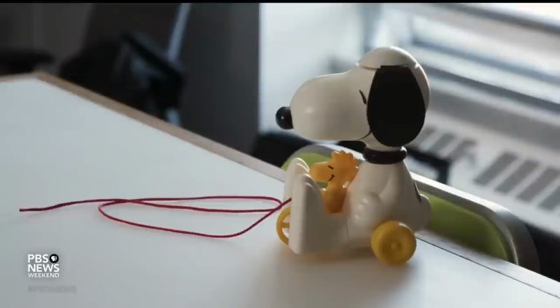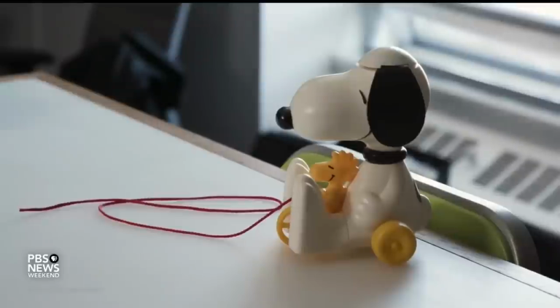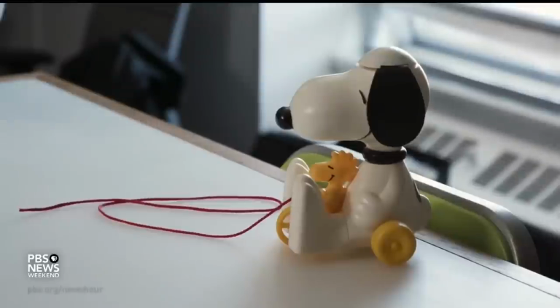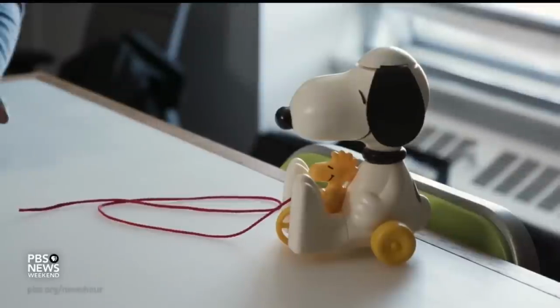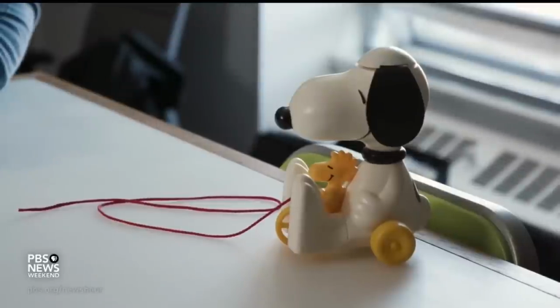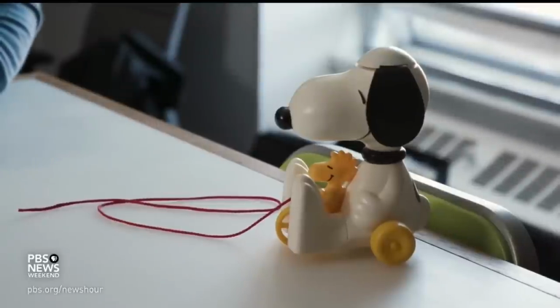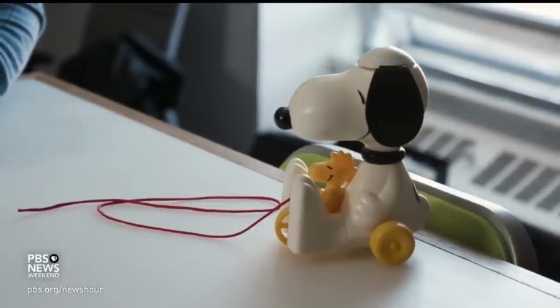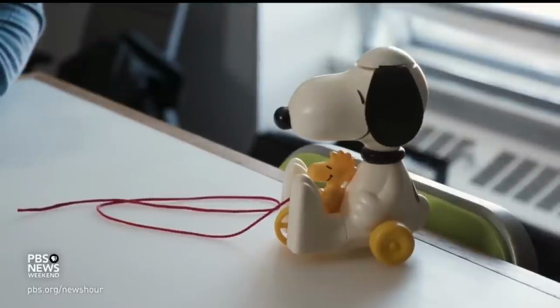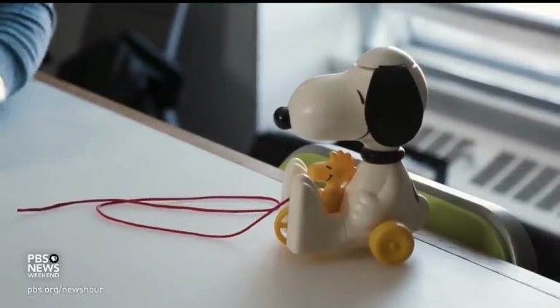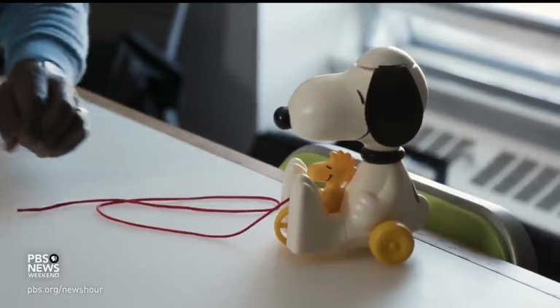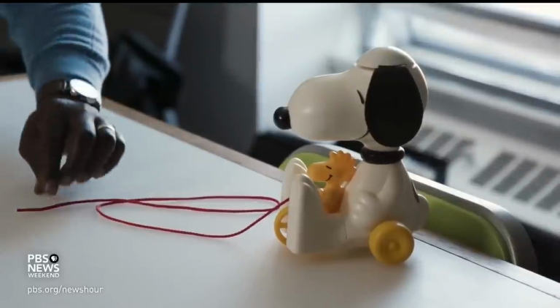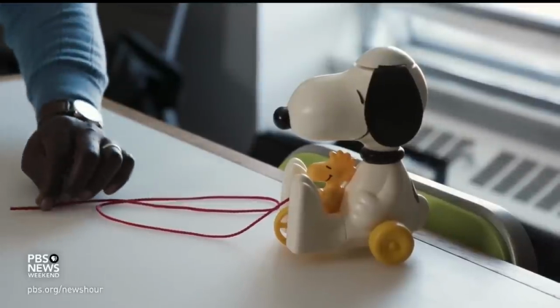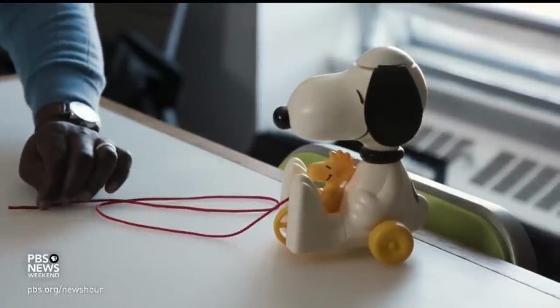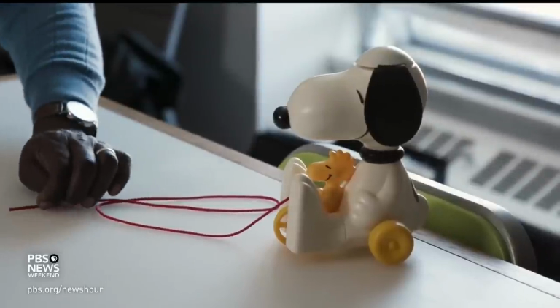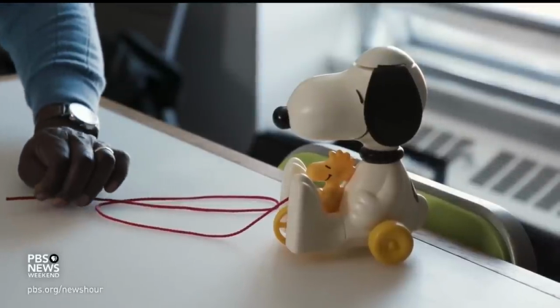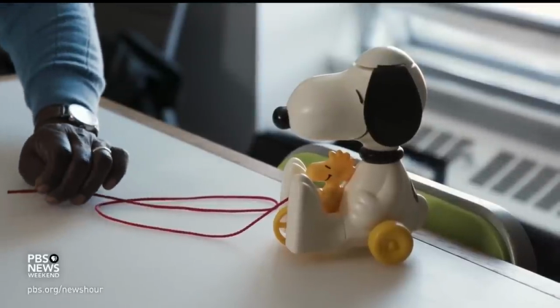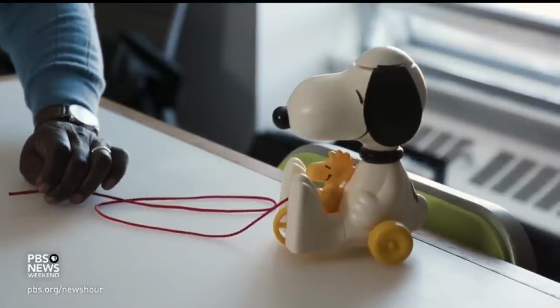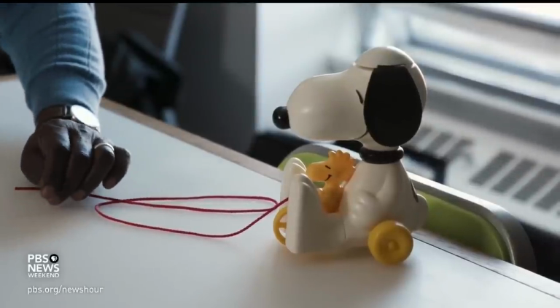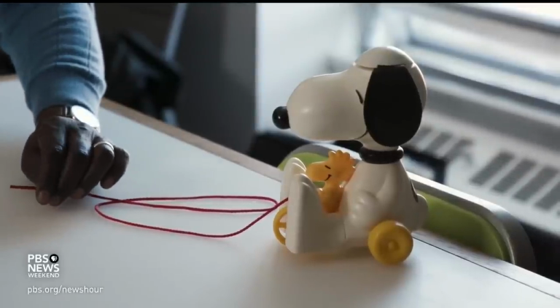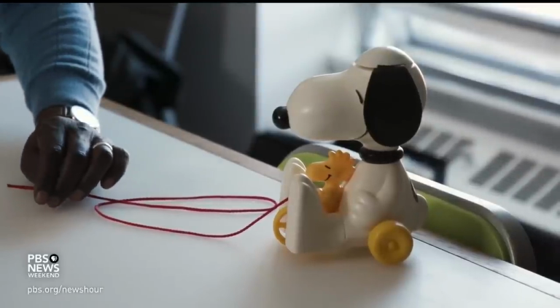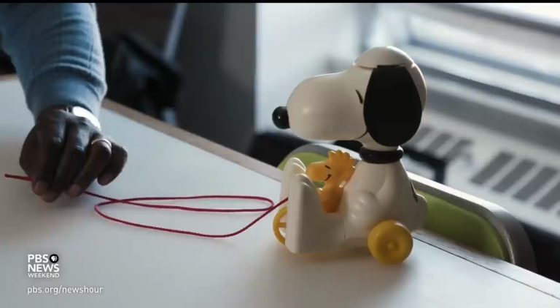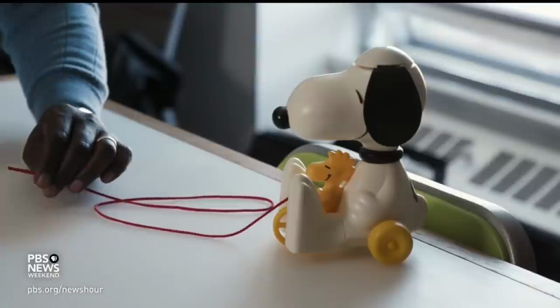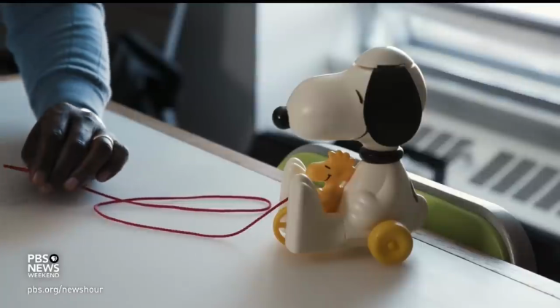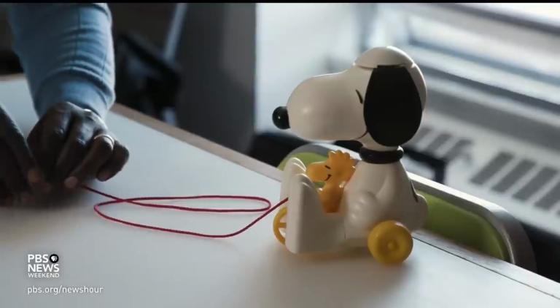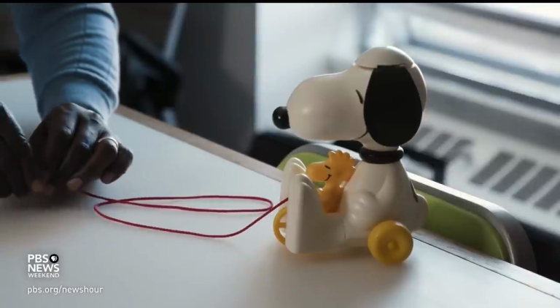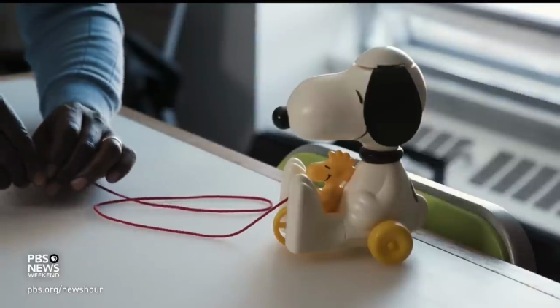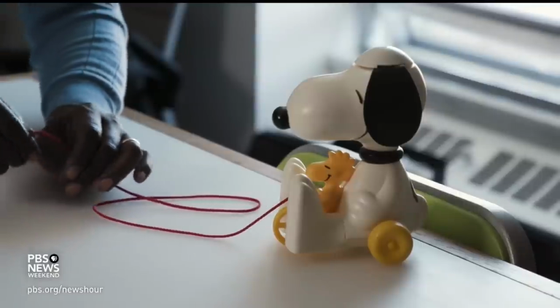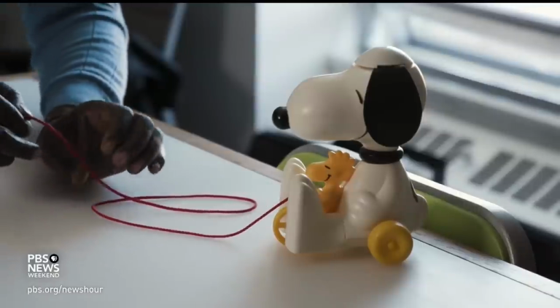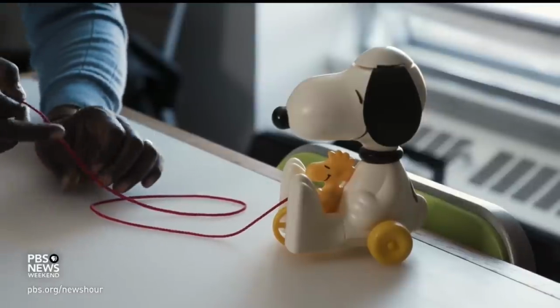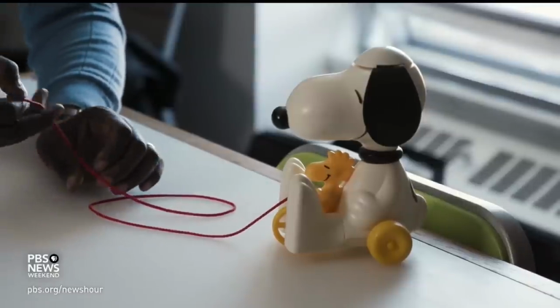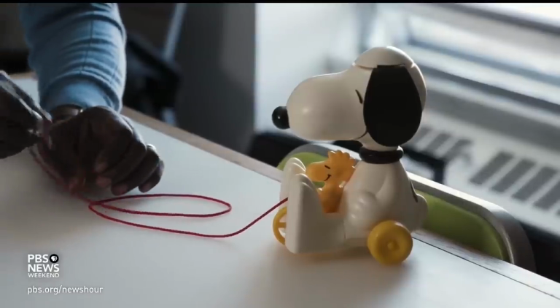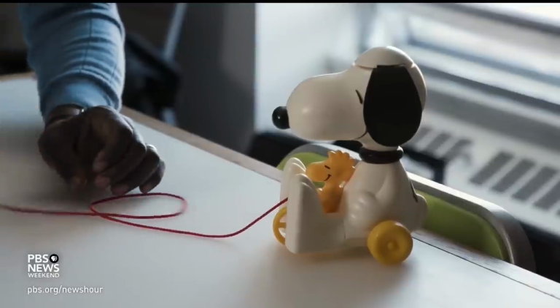So people have asked me, which toy of all the ones you made is your favorite? And I have to say, it's this one, the Snoopy Copter.